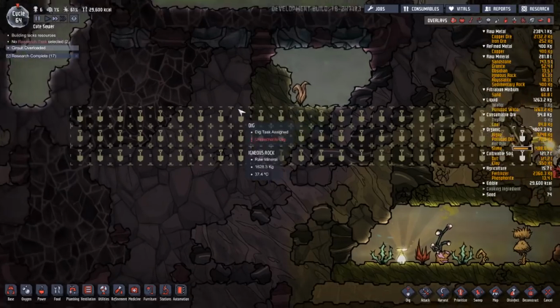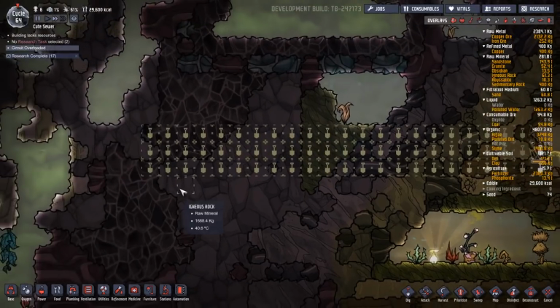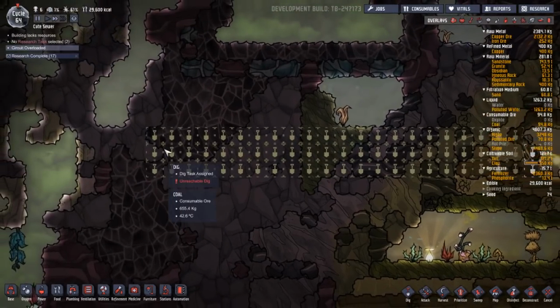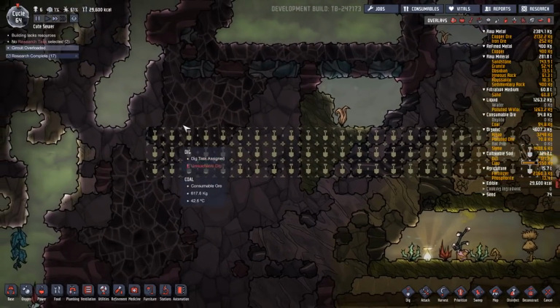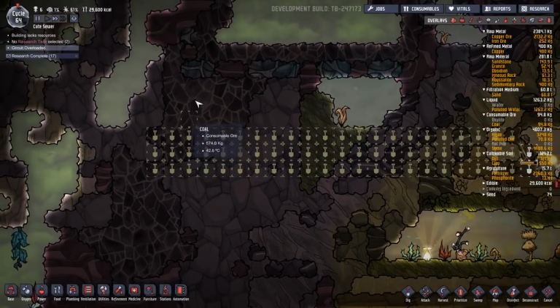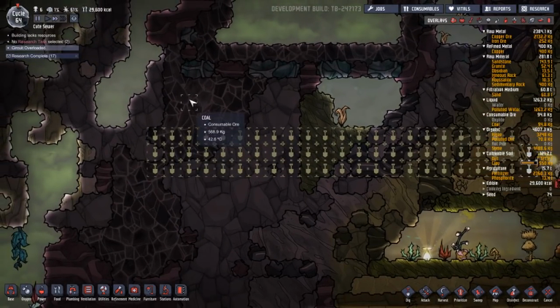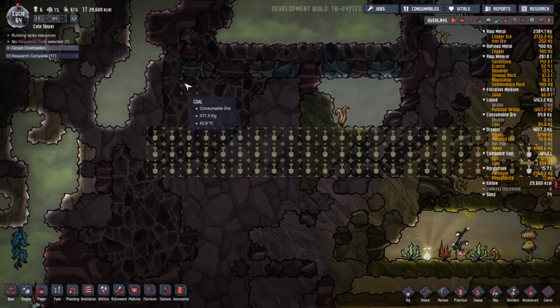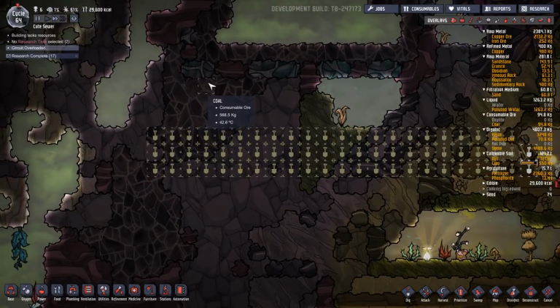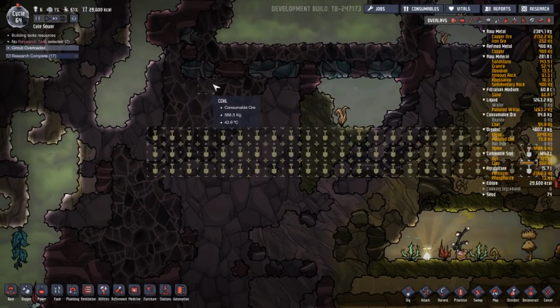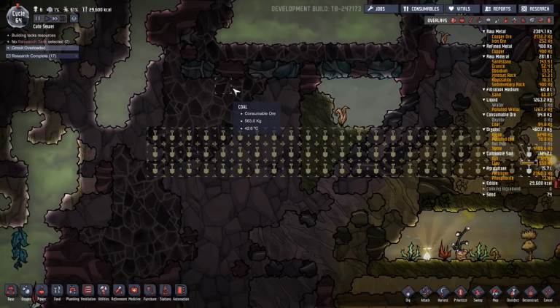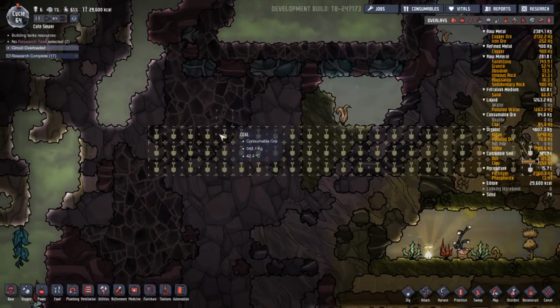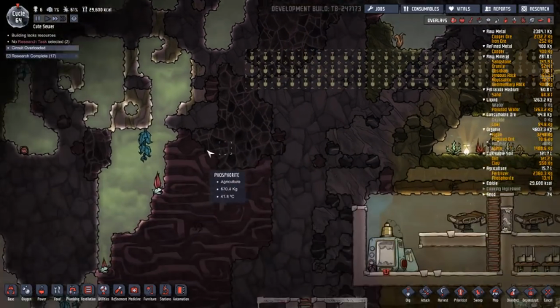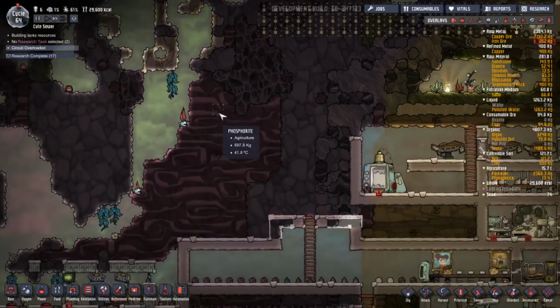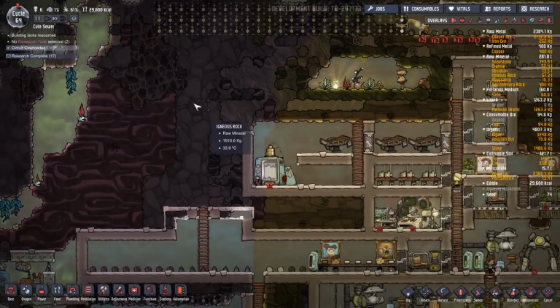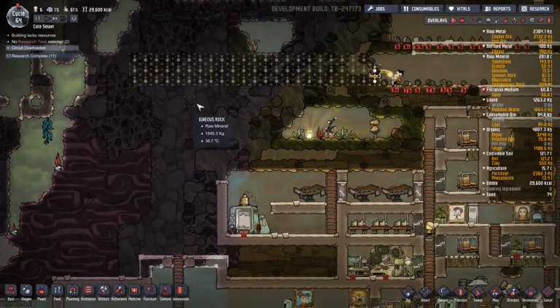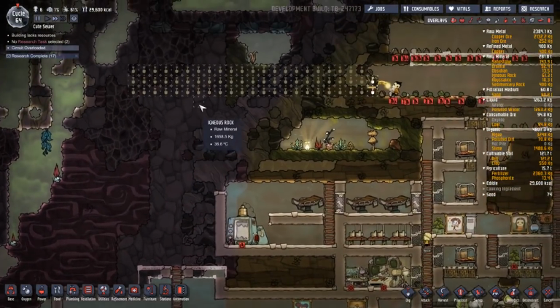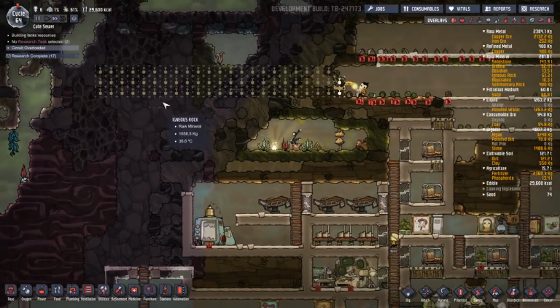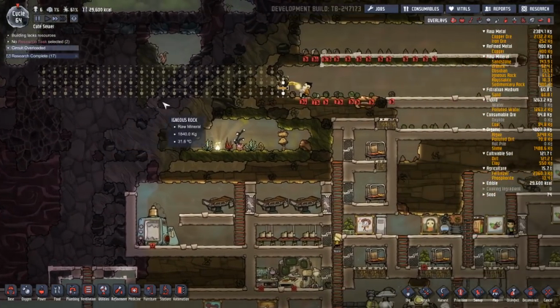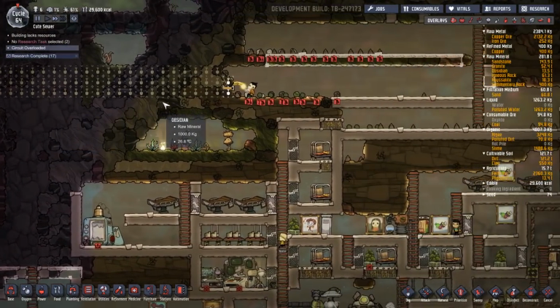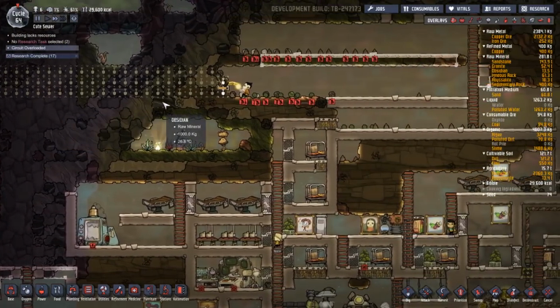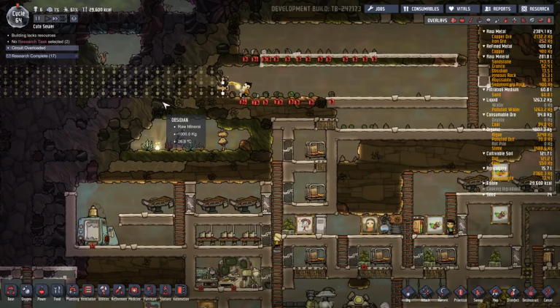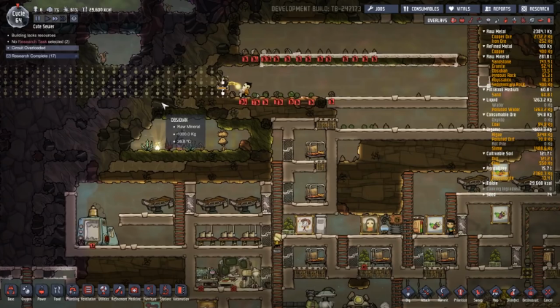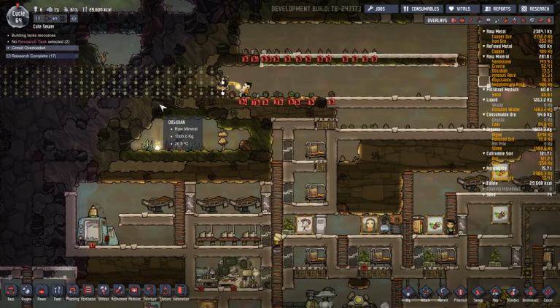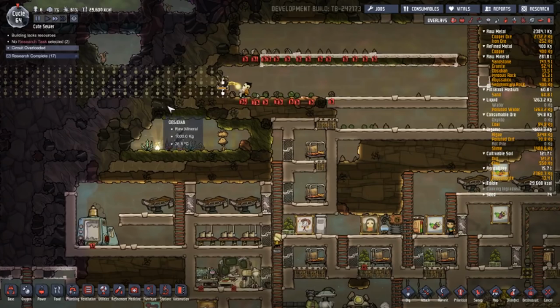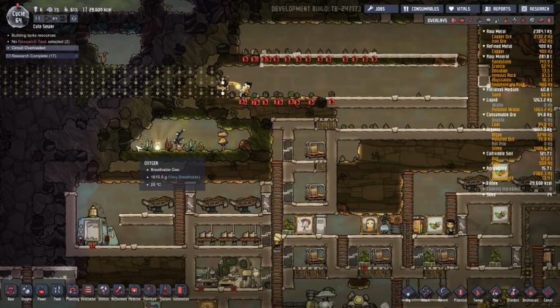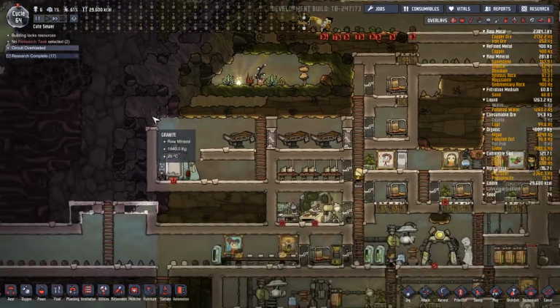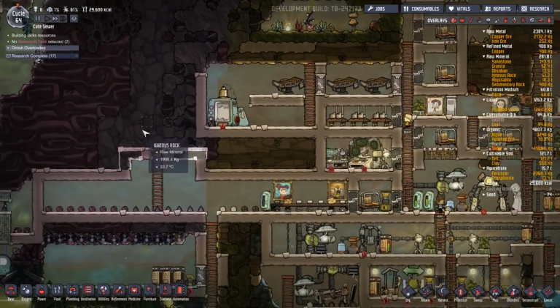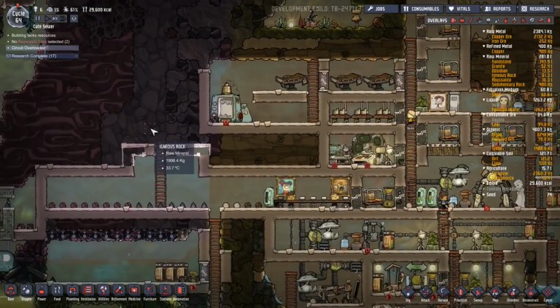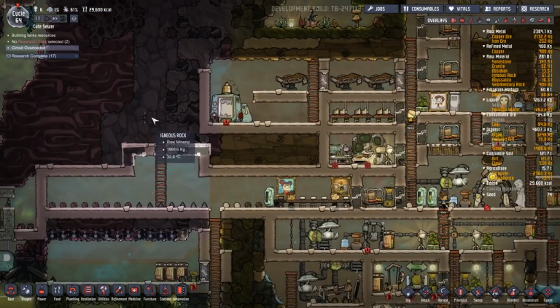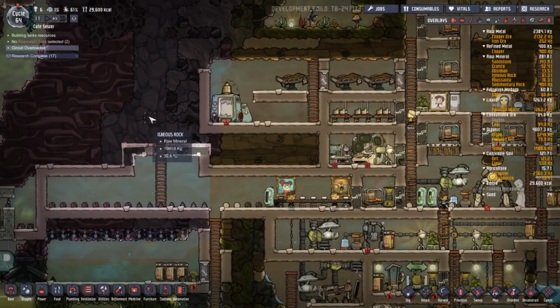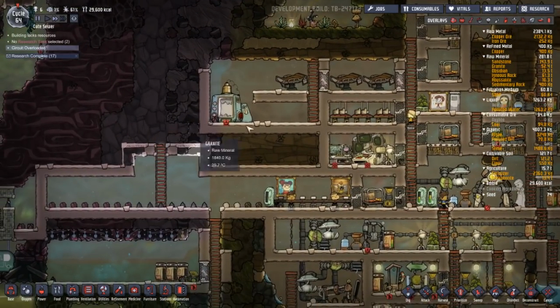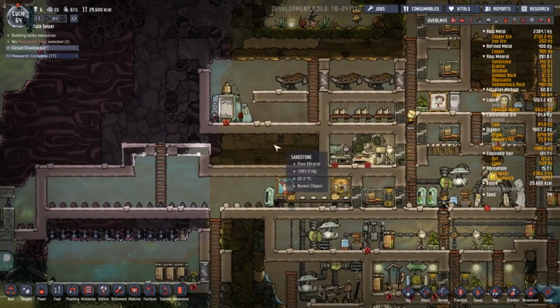It's high priority for us to get over here and get to this coal. It's a nice coal vein, we can run on that for a while, but we kinda need to do that before anything else really gets done.